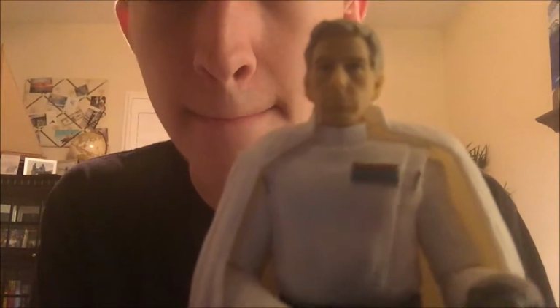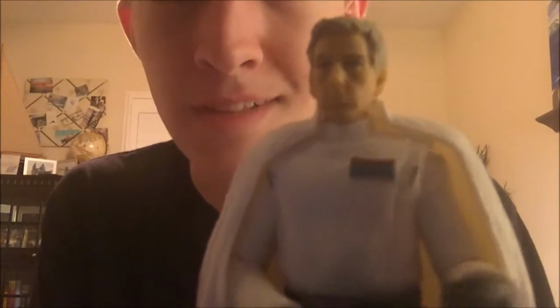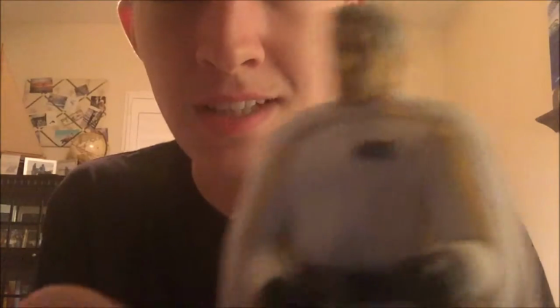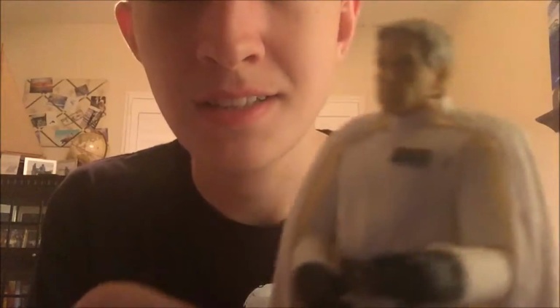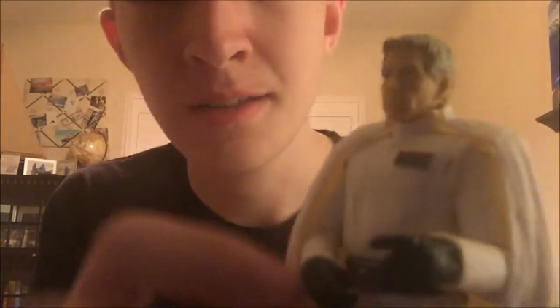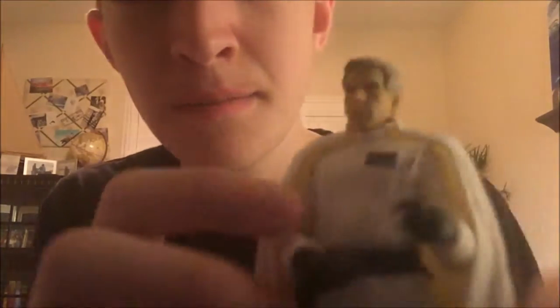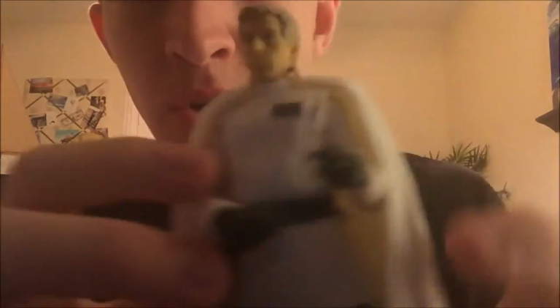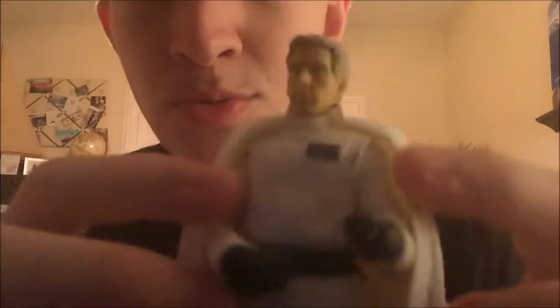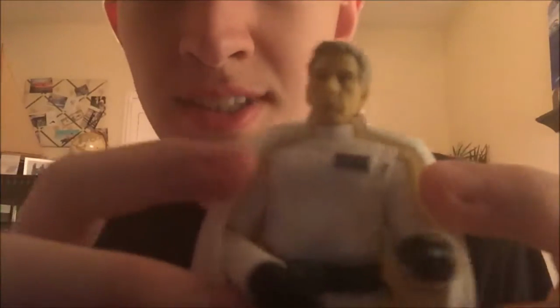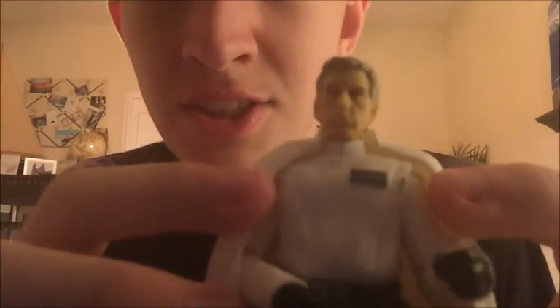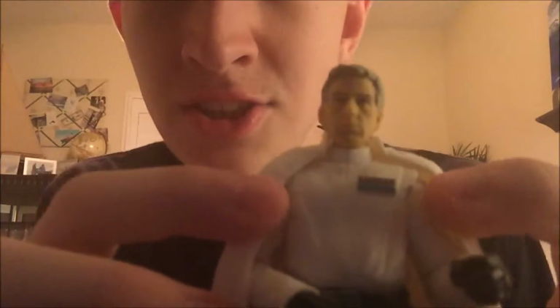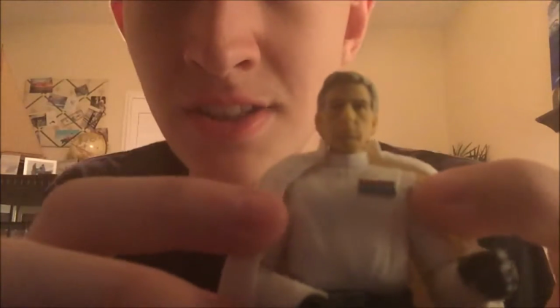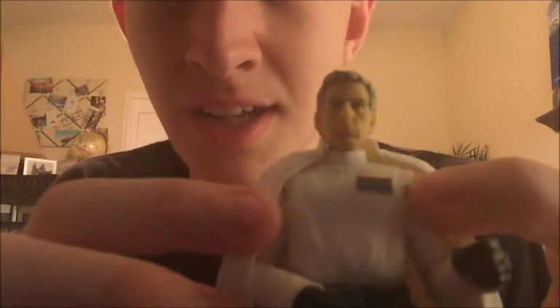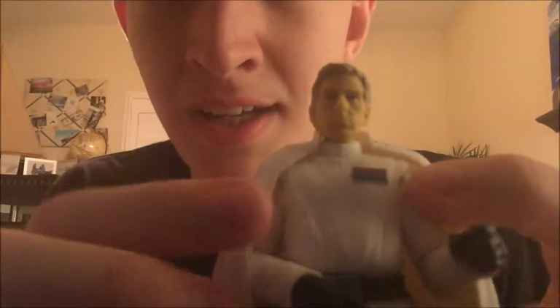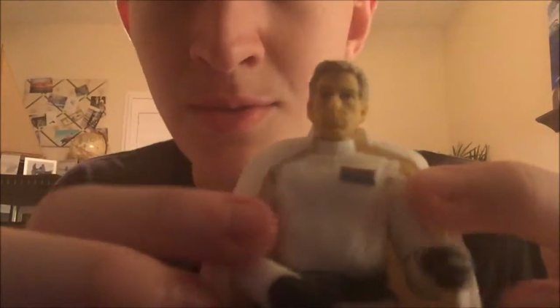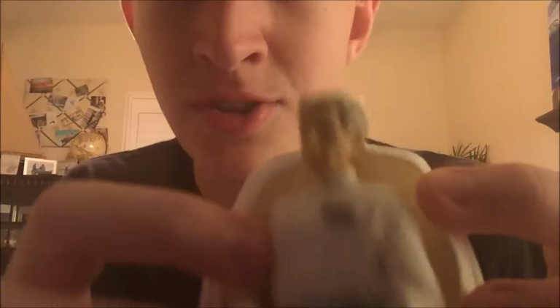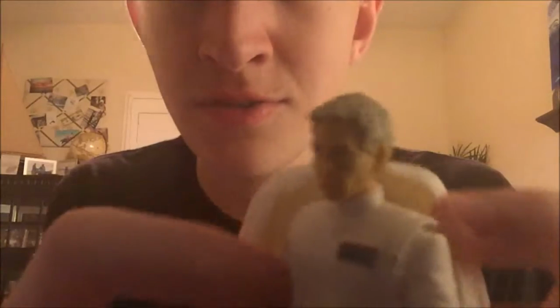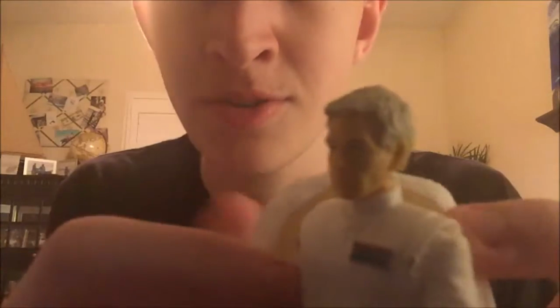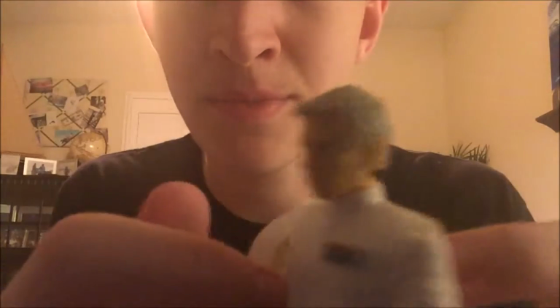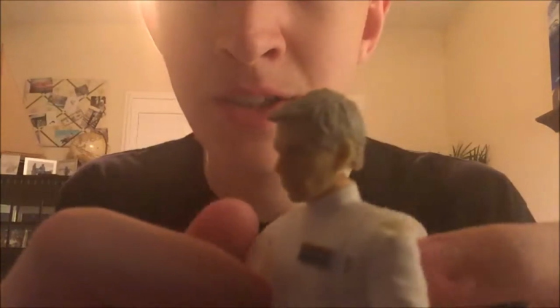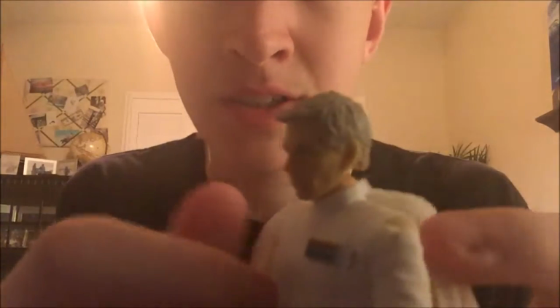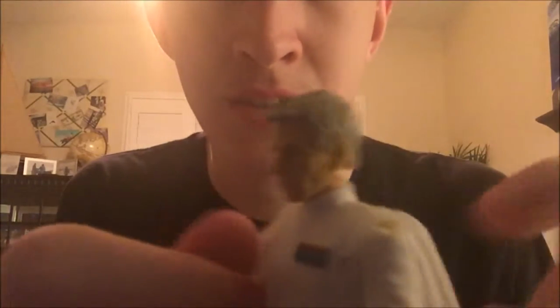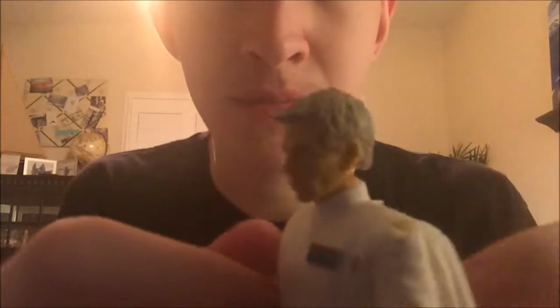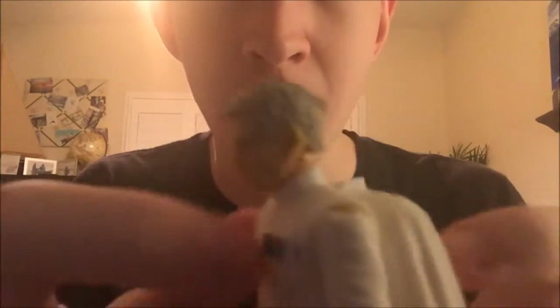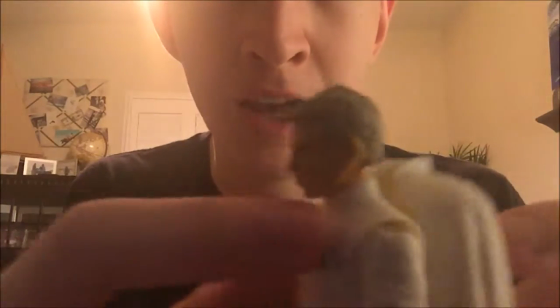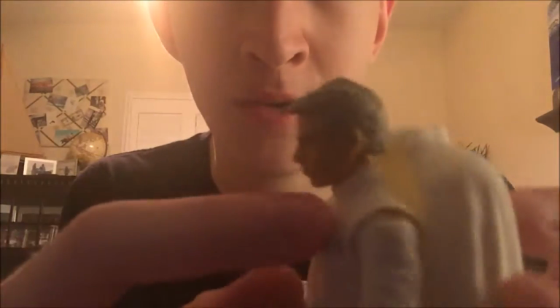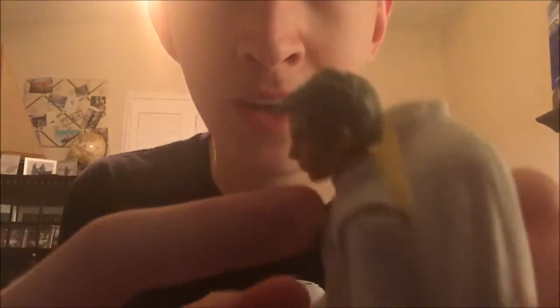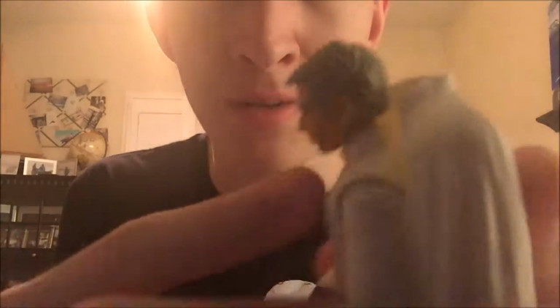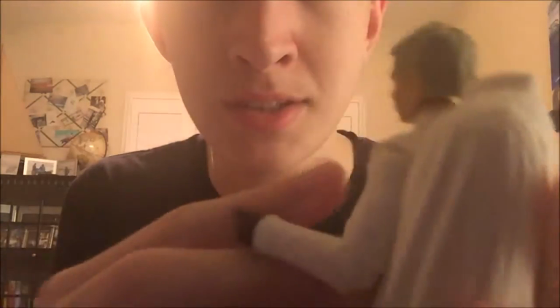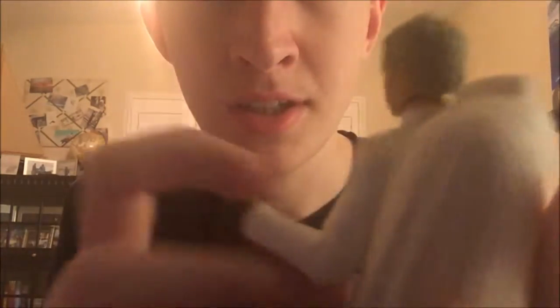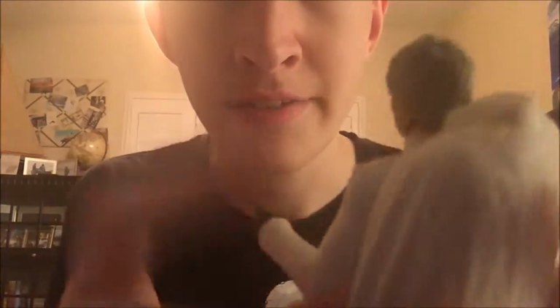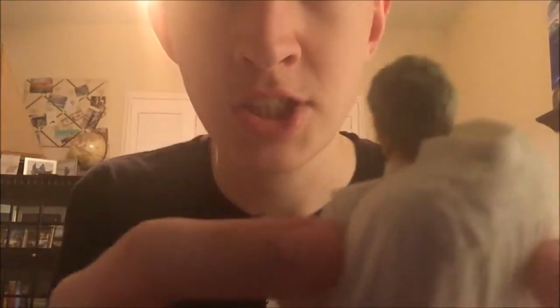He's got some code cylinders on the side, which are for high-ranking military officers.